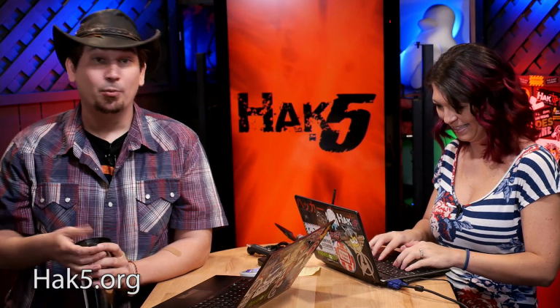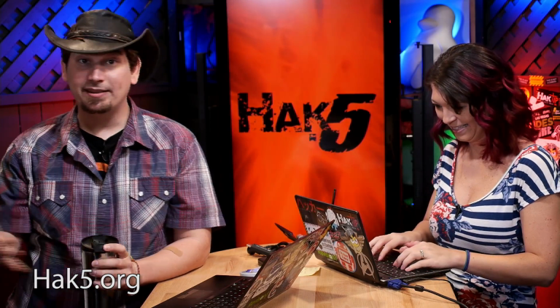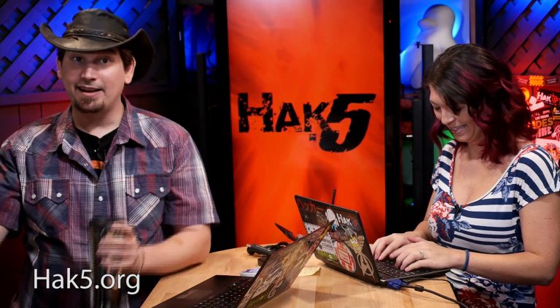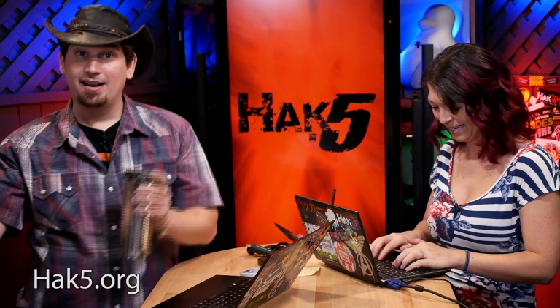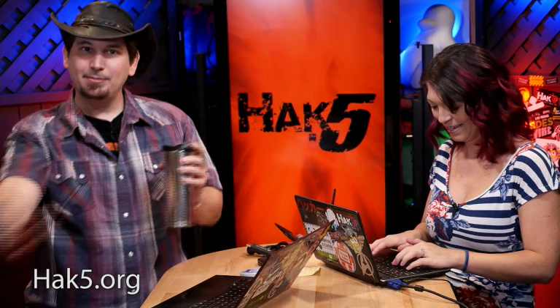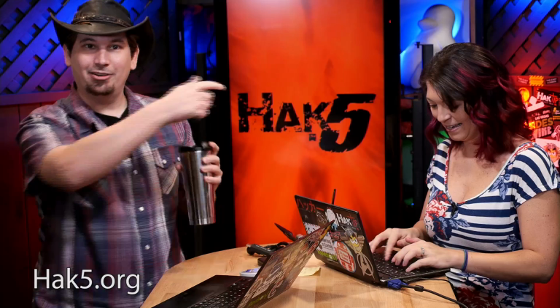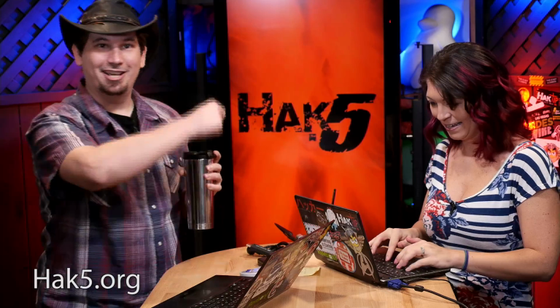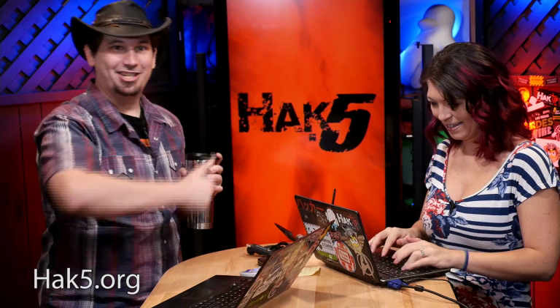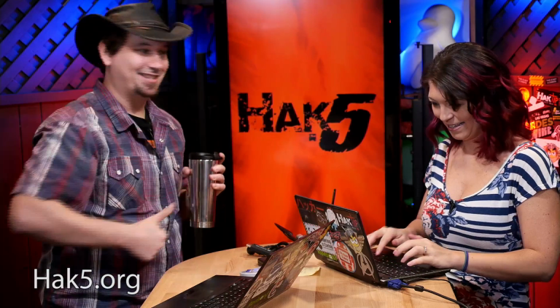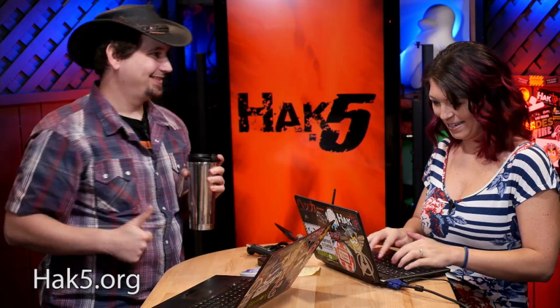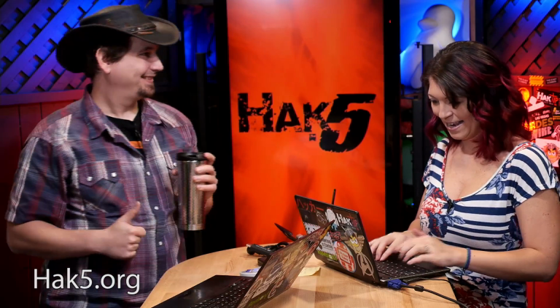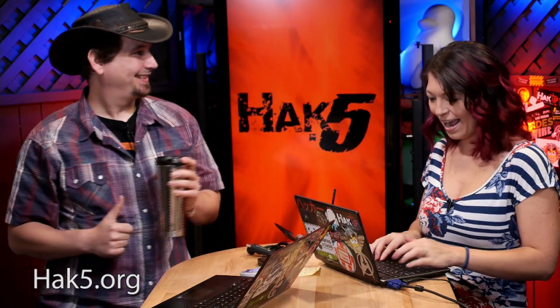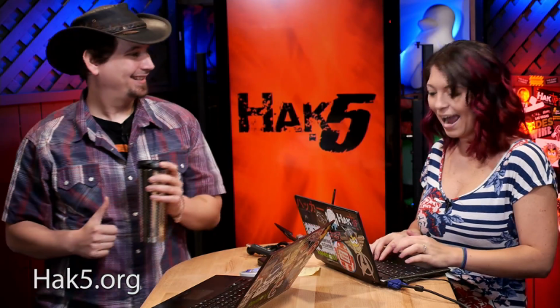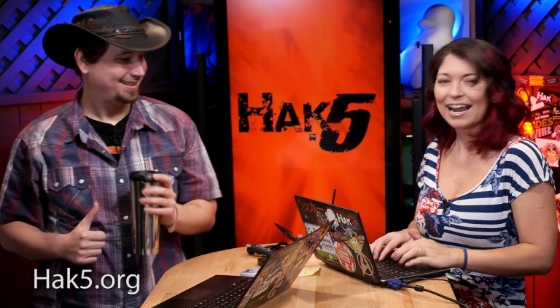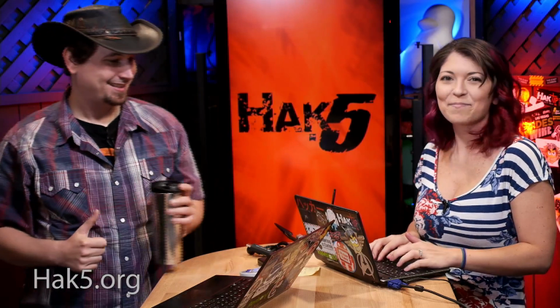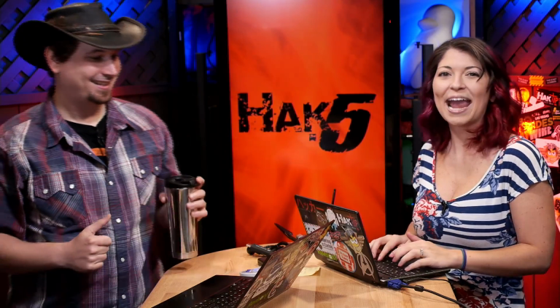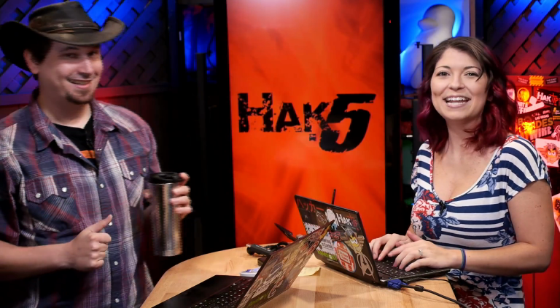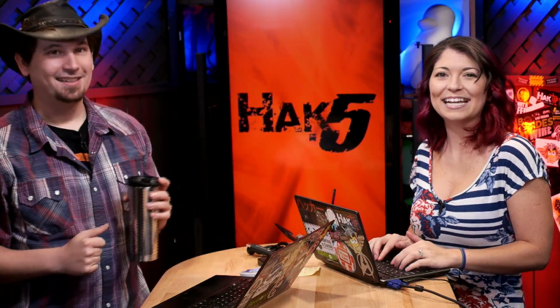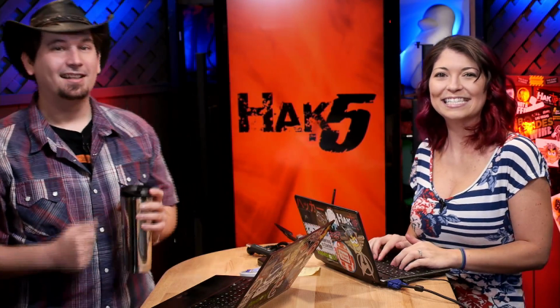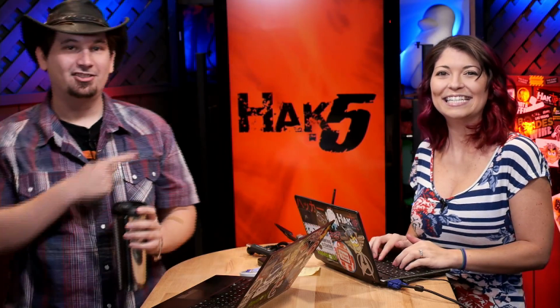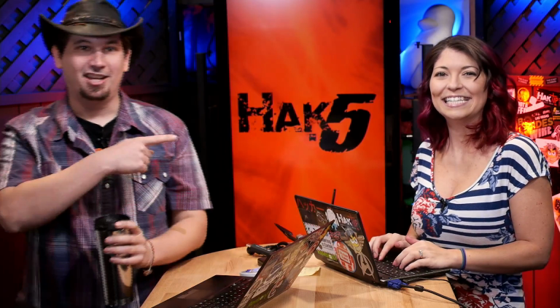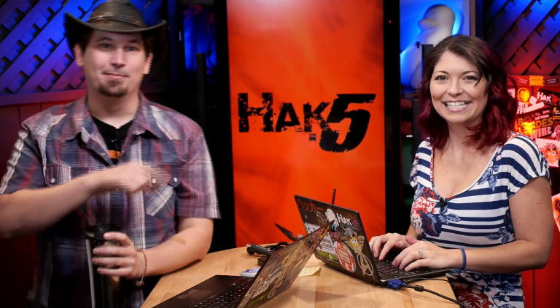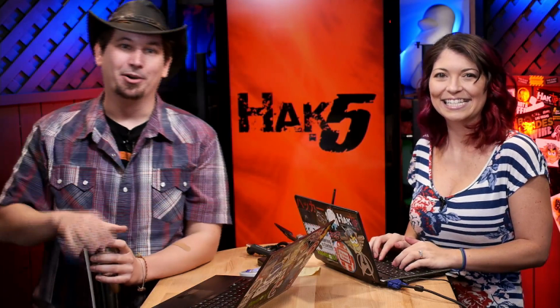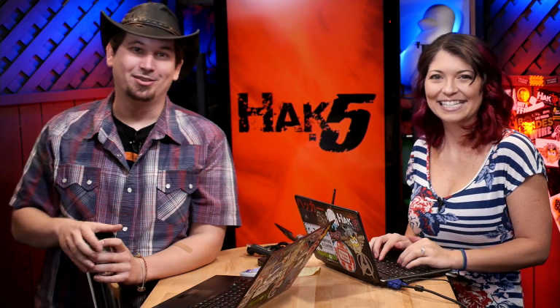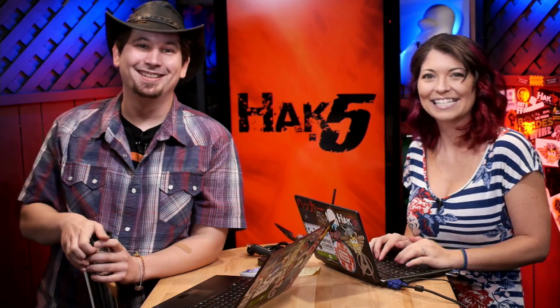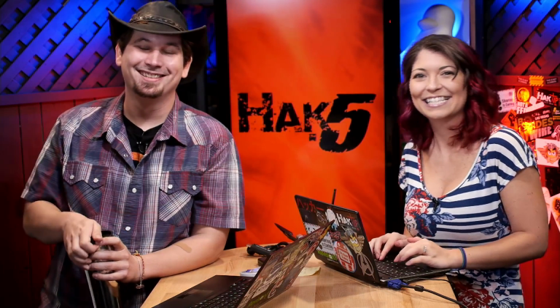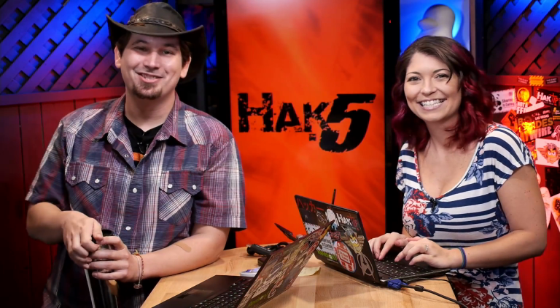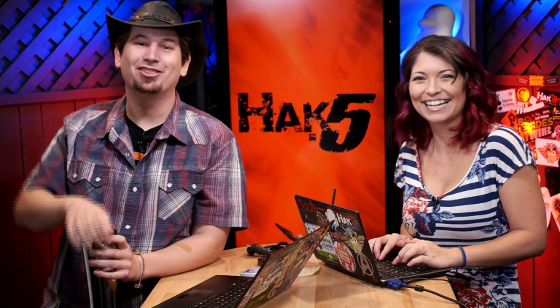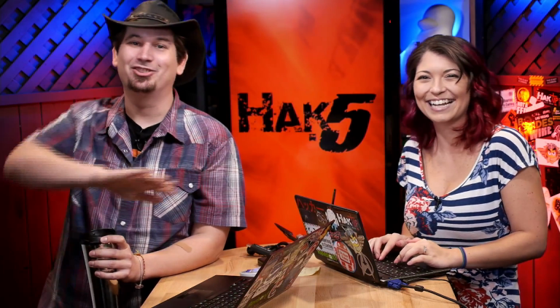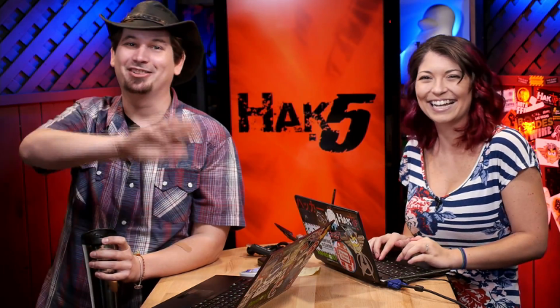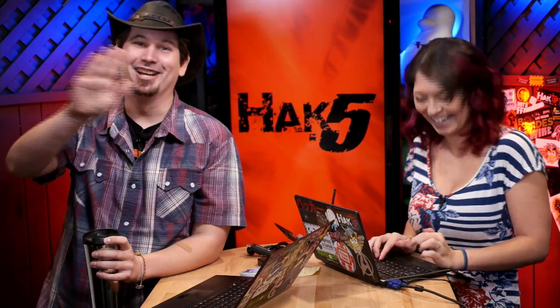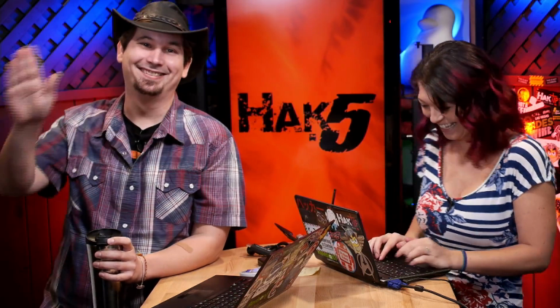With that, I'm Darren Kitchen. I like pandas — that's Shannon Morse. Trust your Technolust.